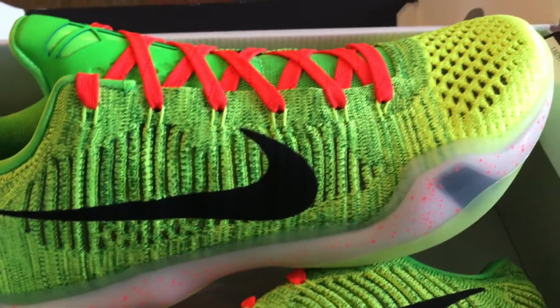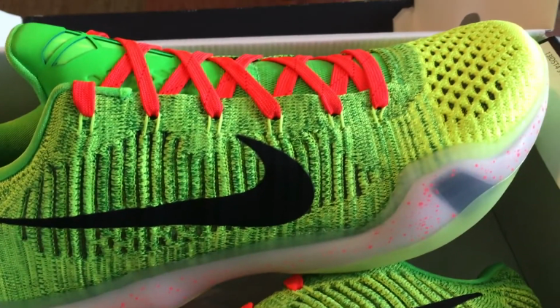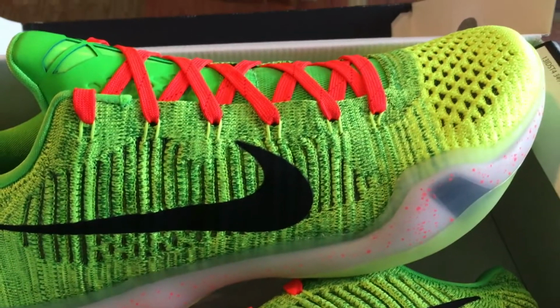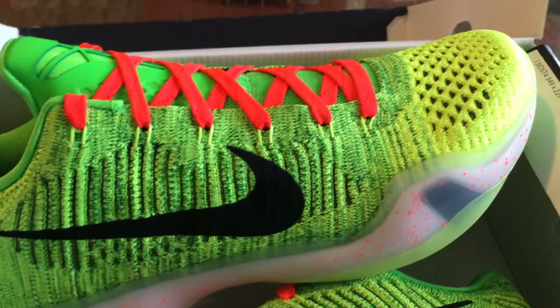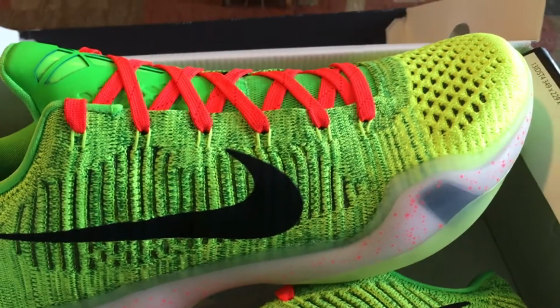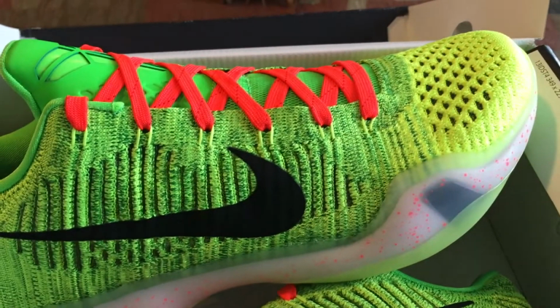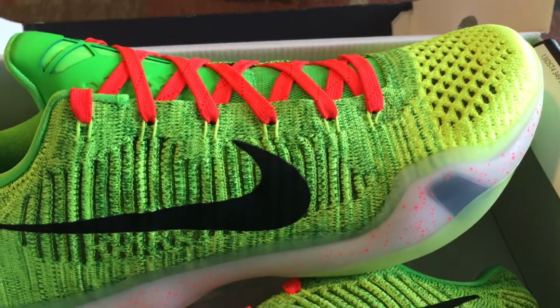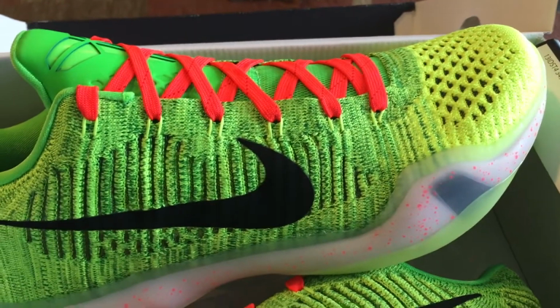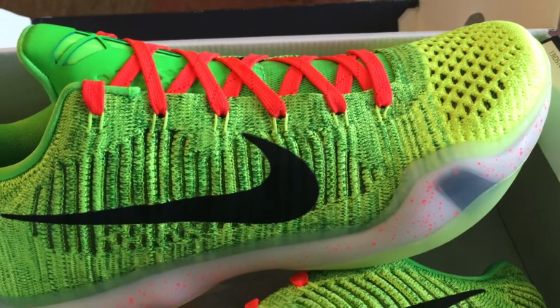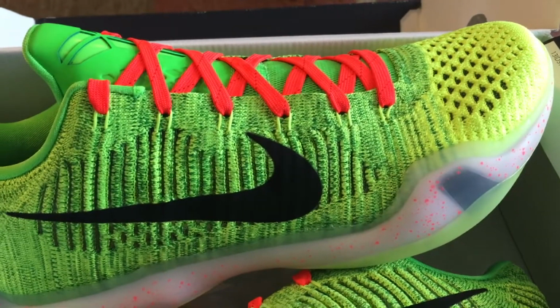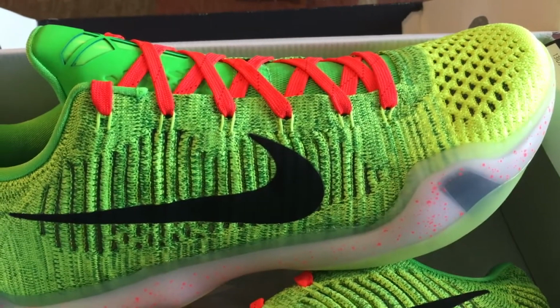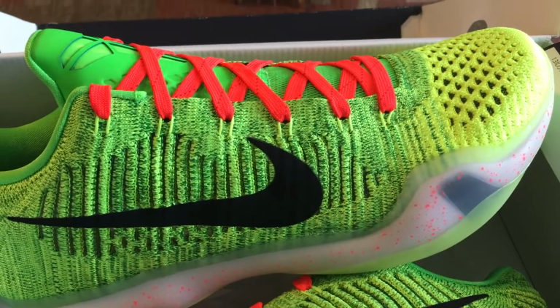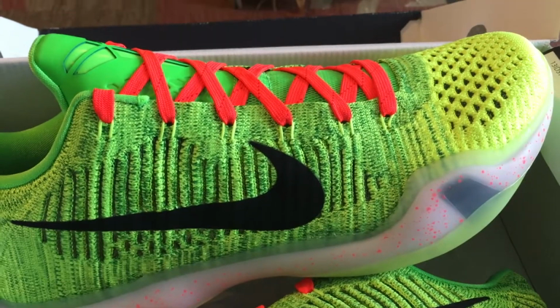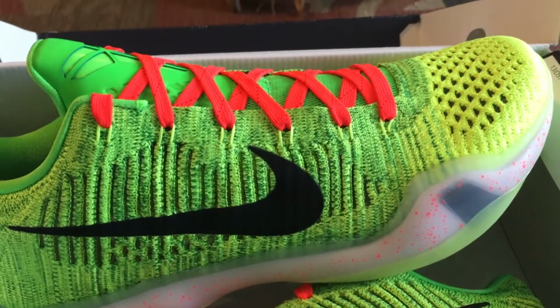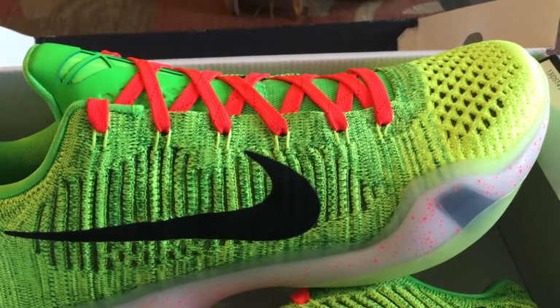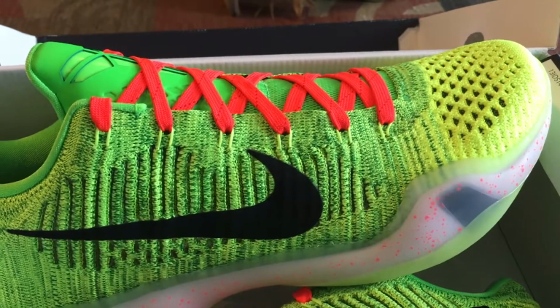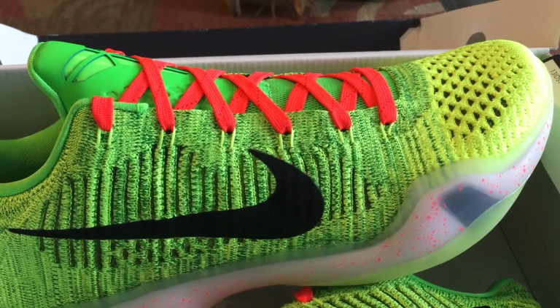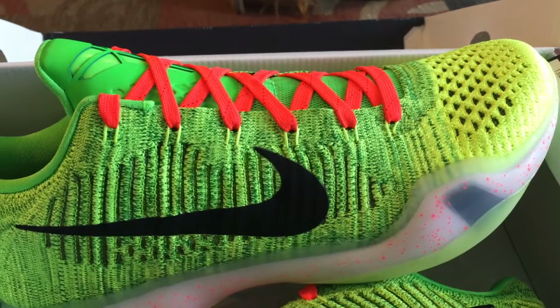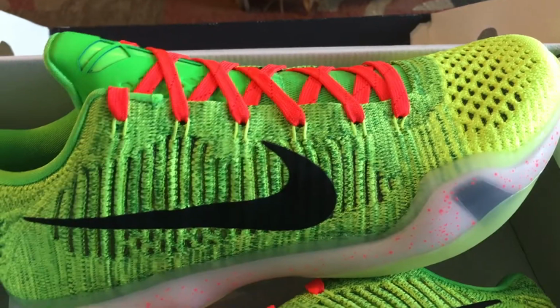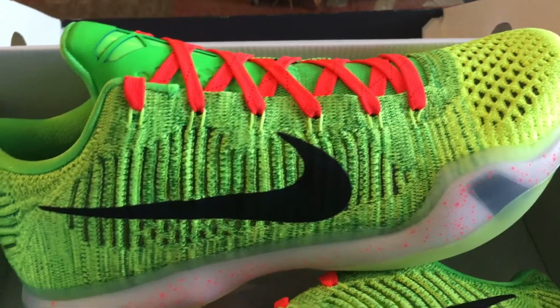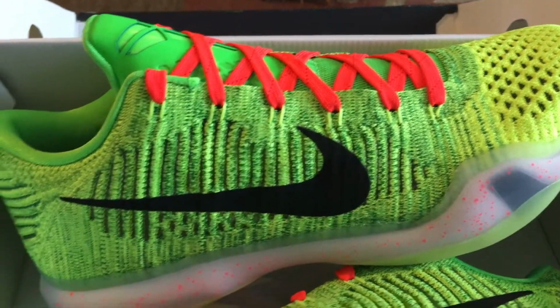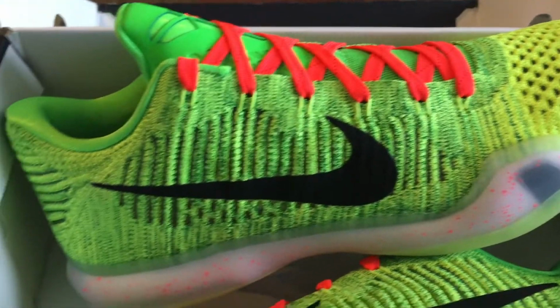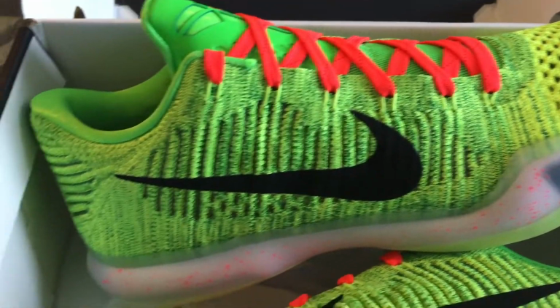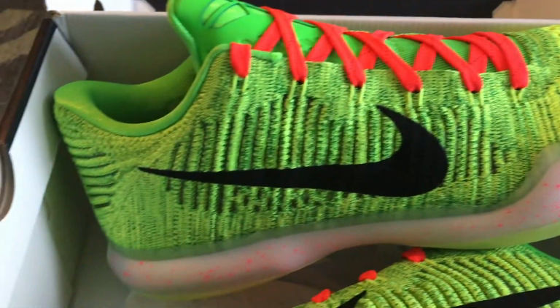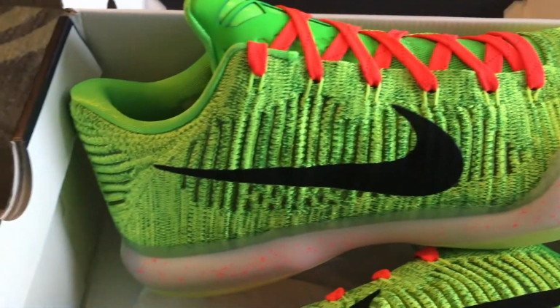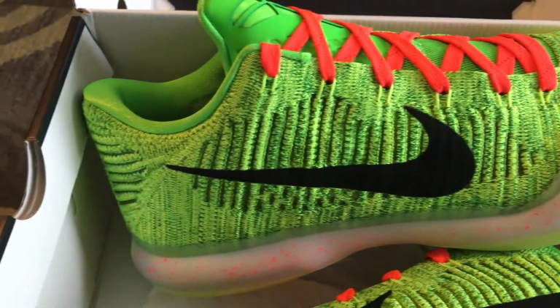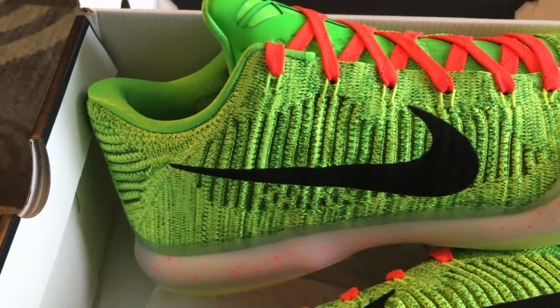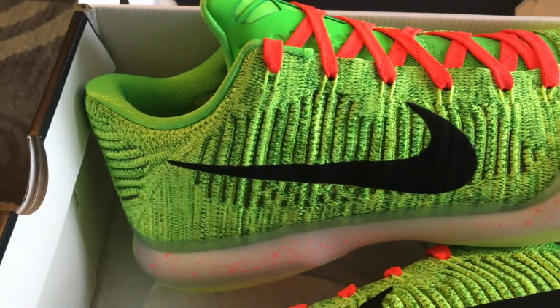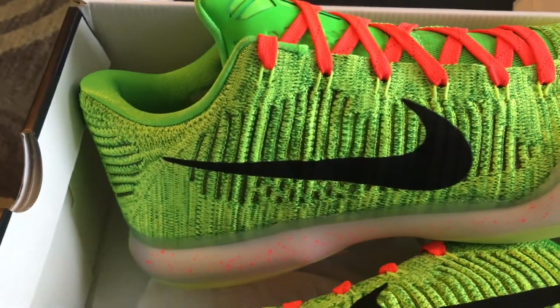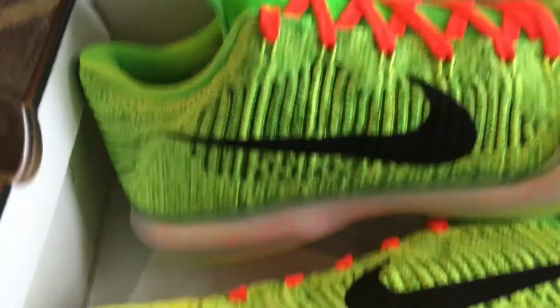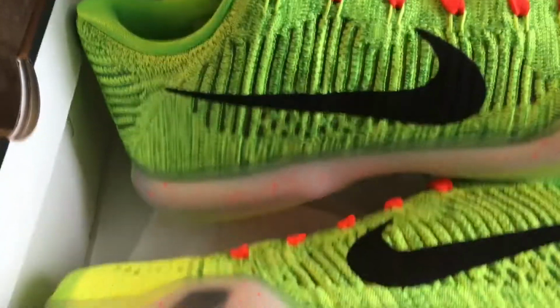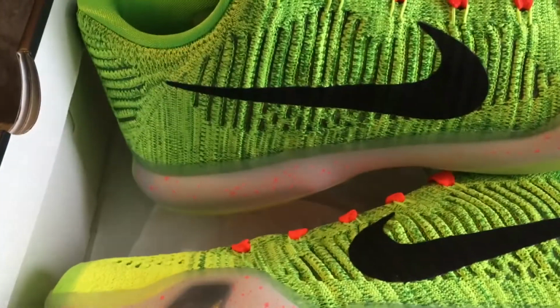I'm not gonna go too much into these since they came out a while ago. I will get into a look at how I'm rocking them.